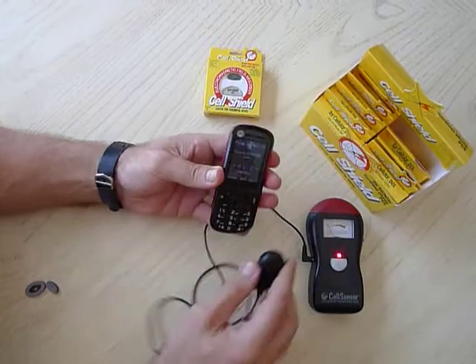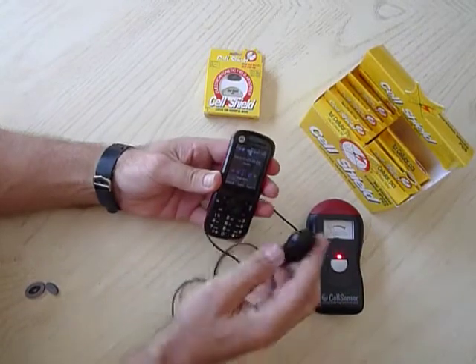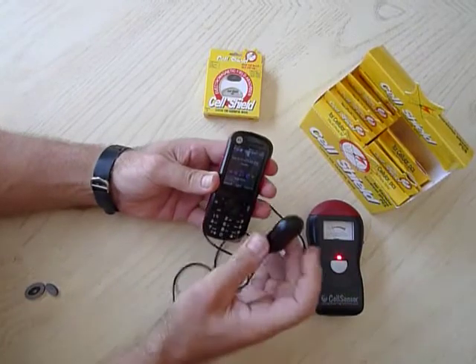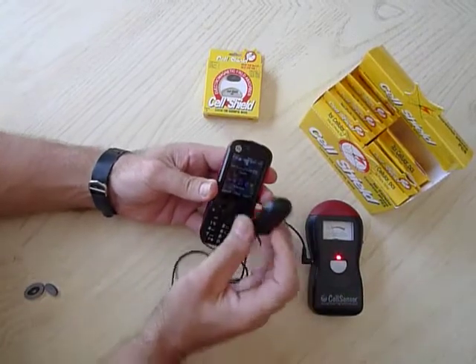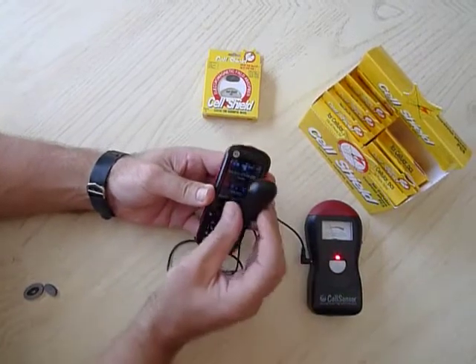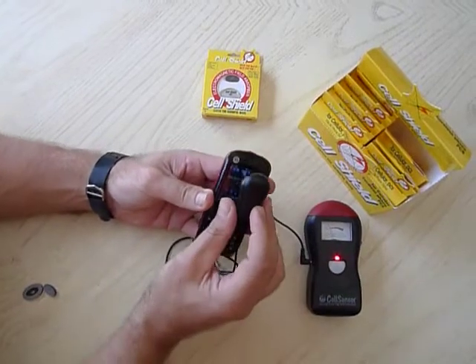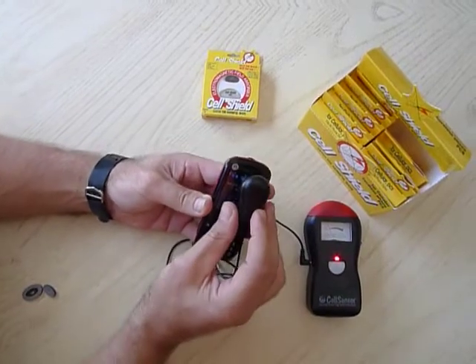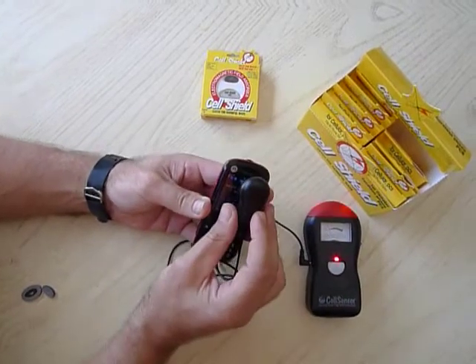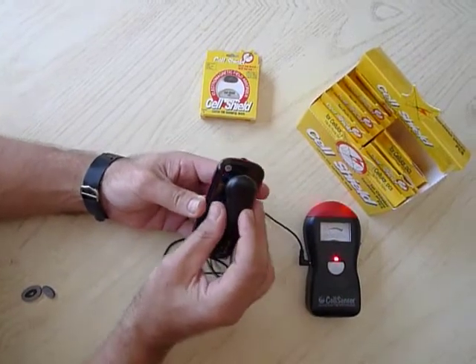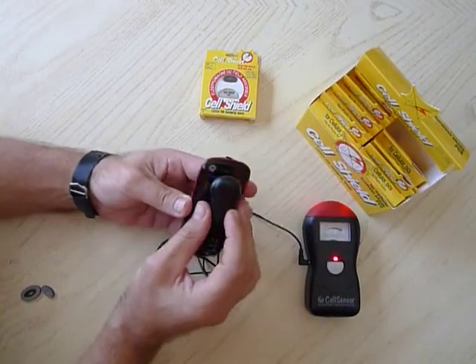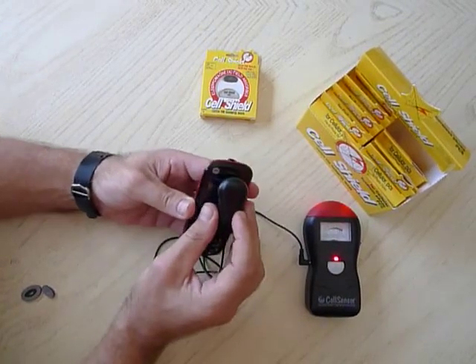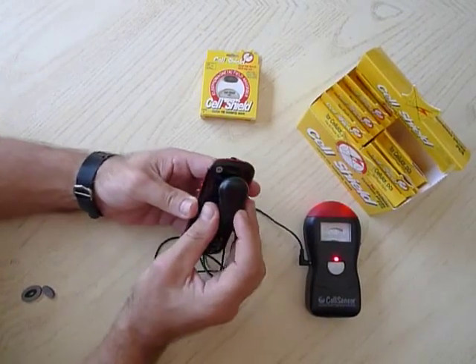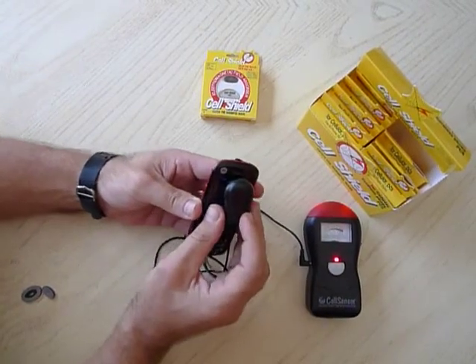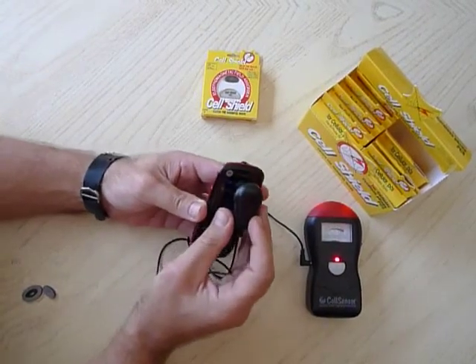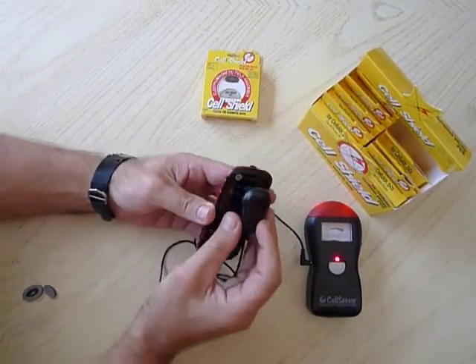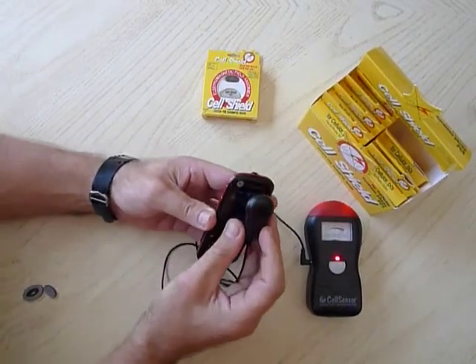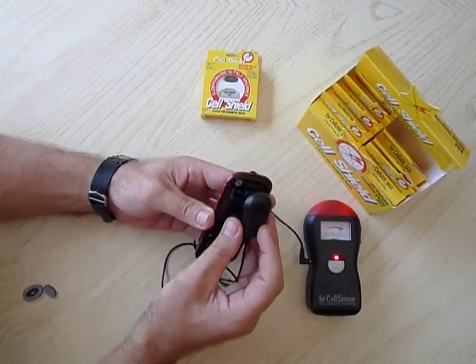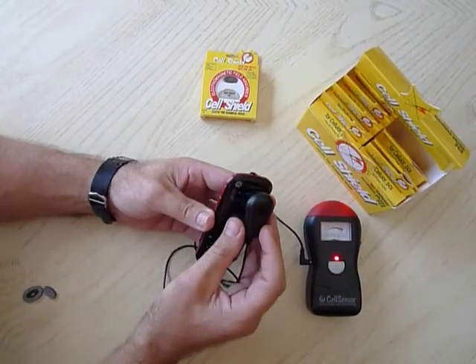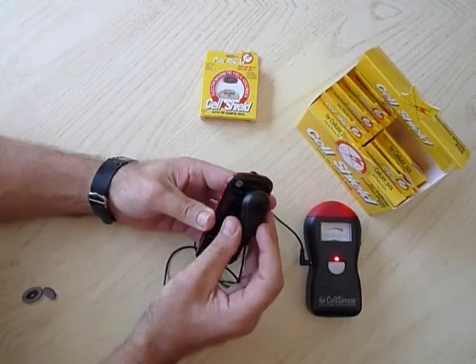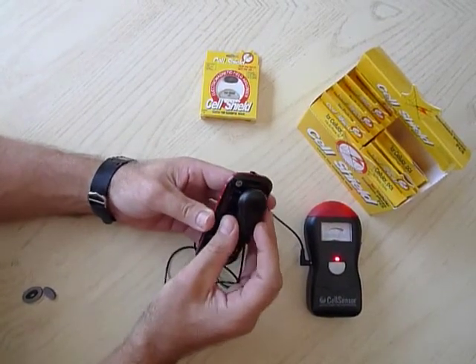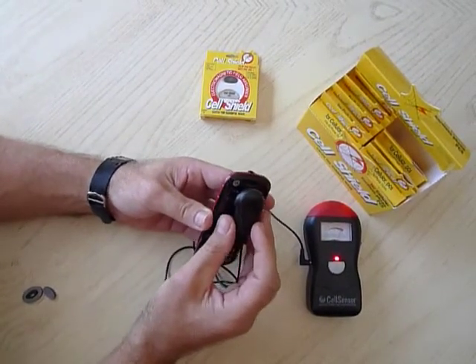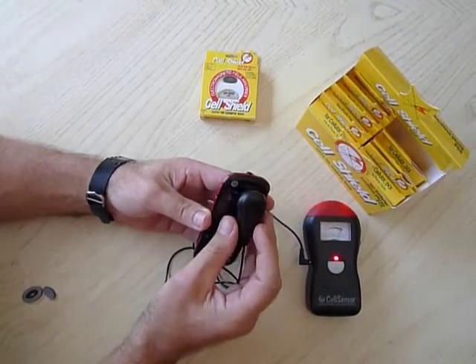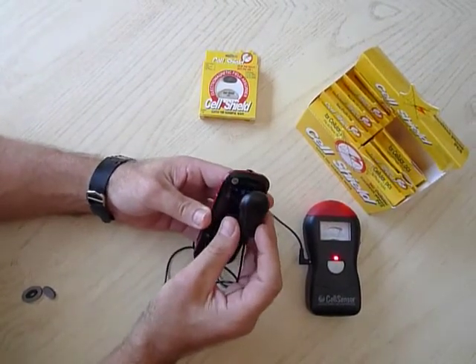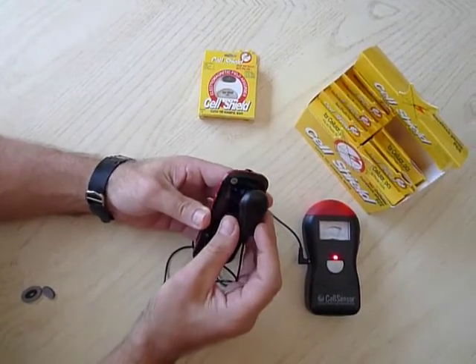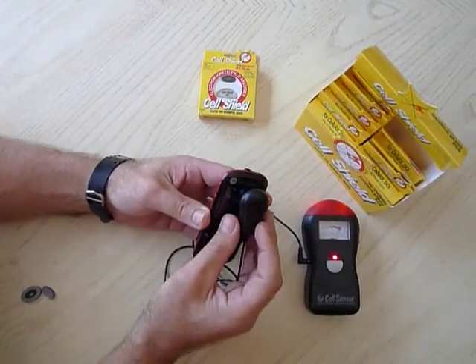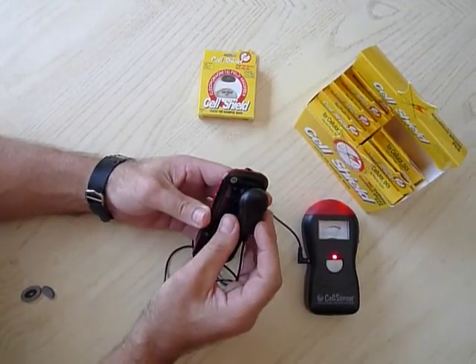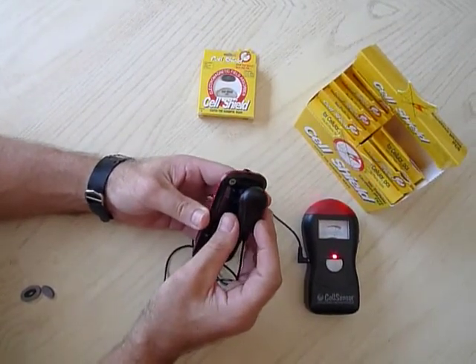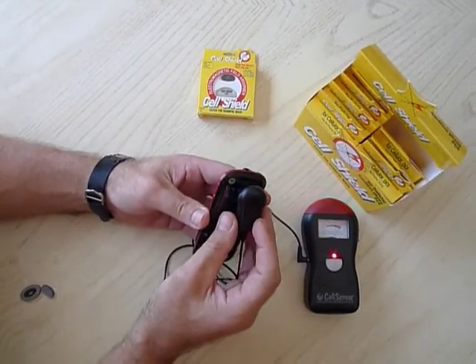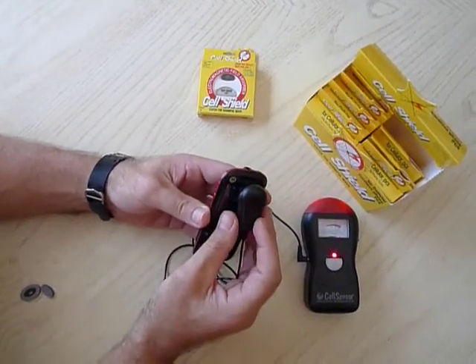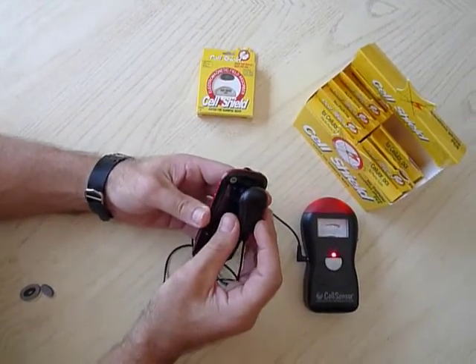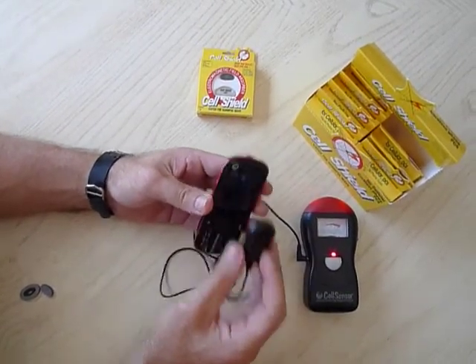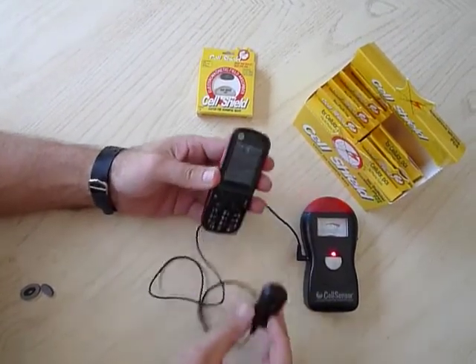Here's radiation going into your brain. Look at all that radiation from the phone.